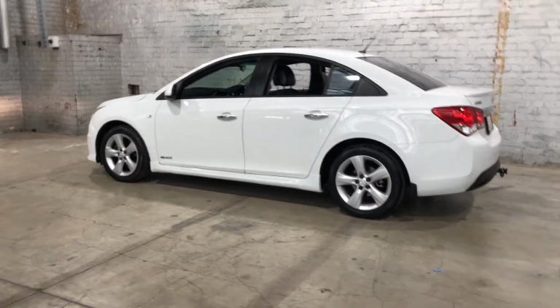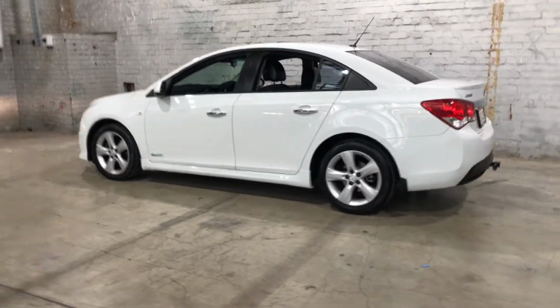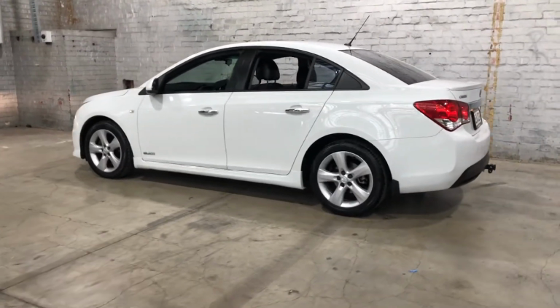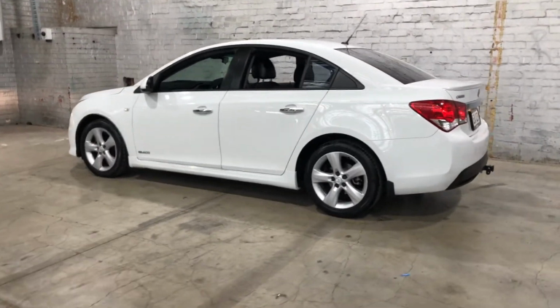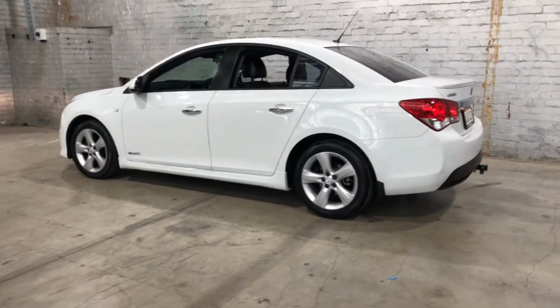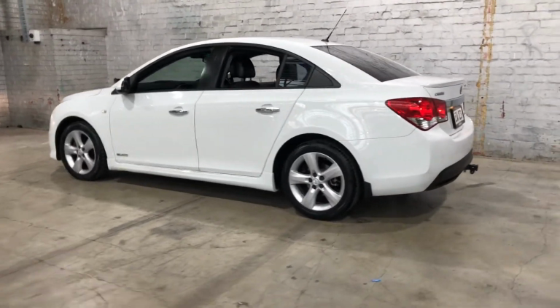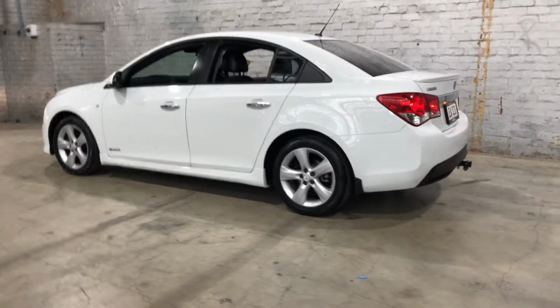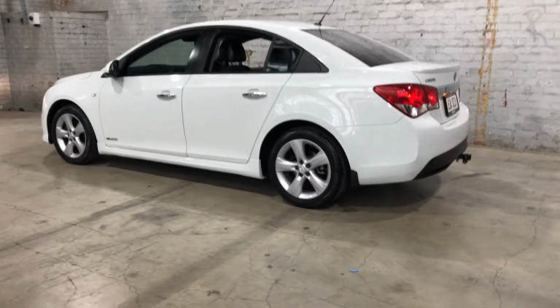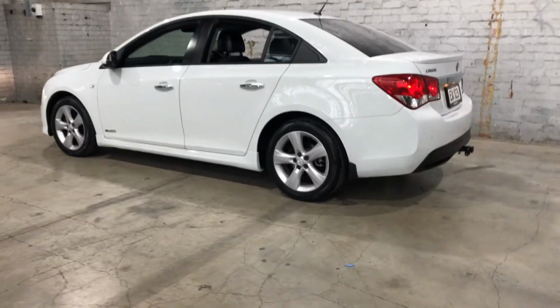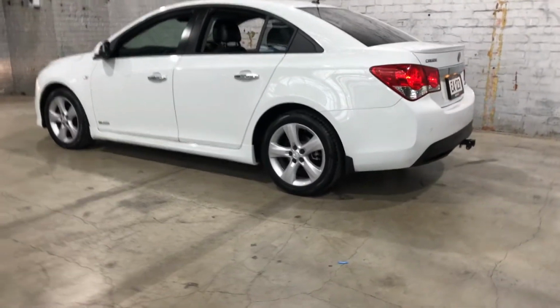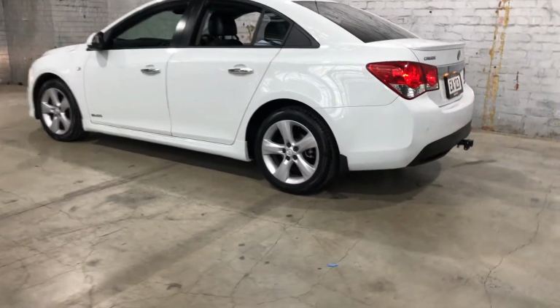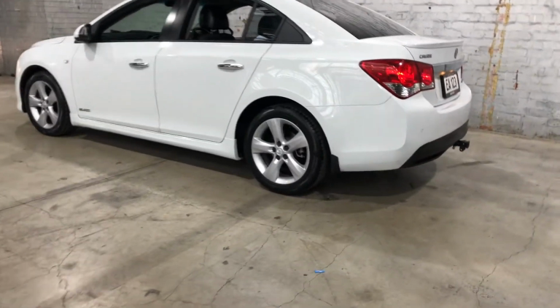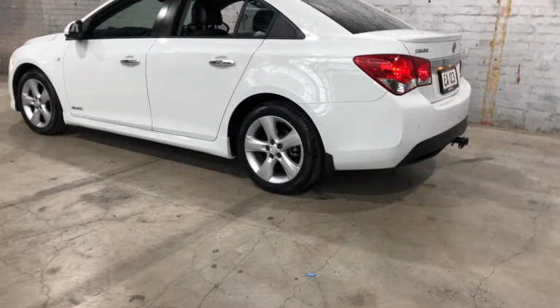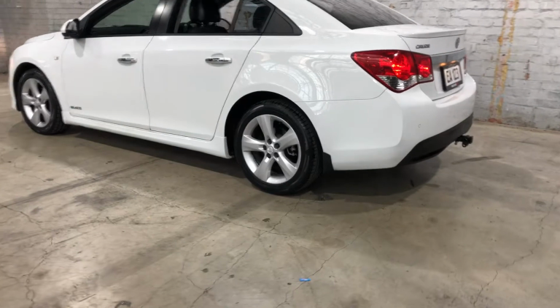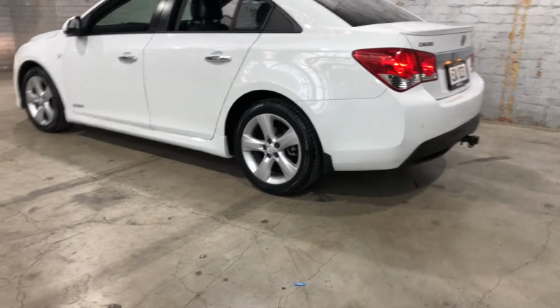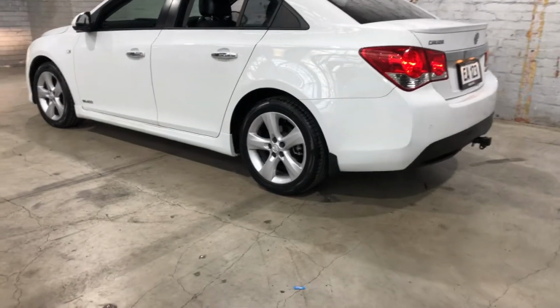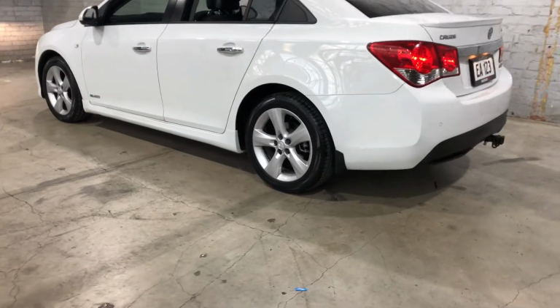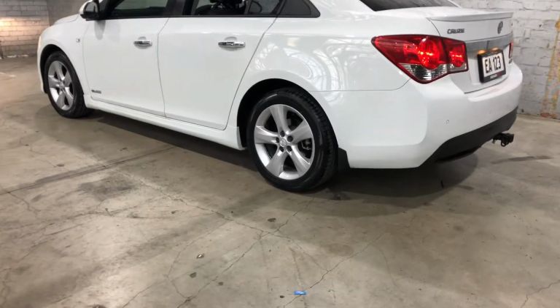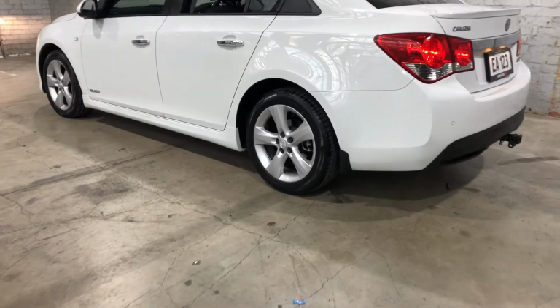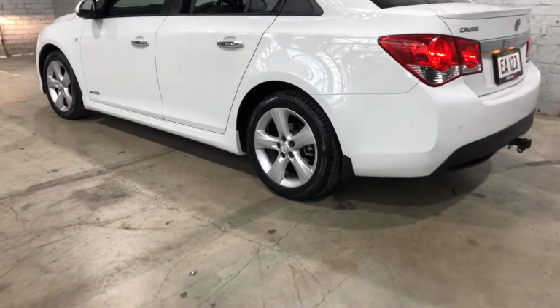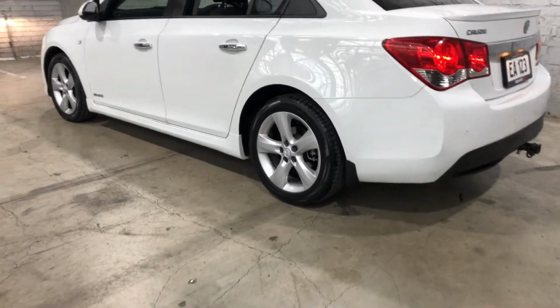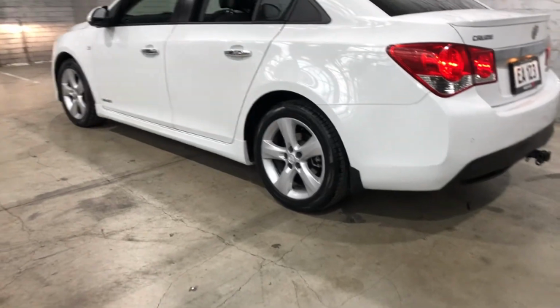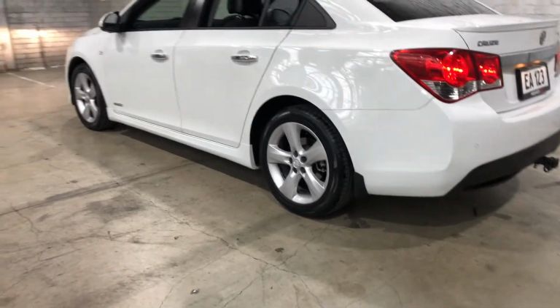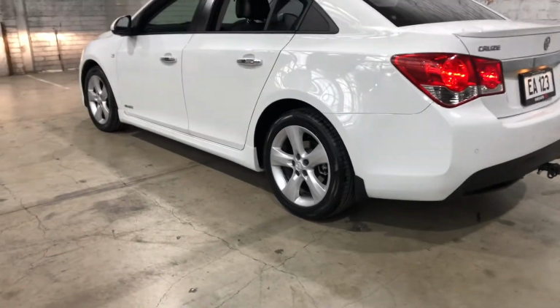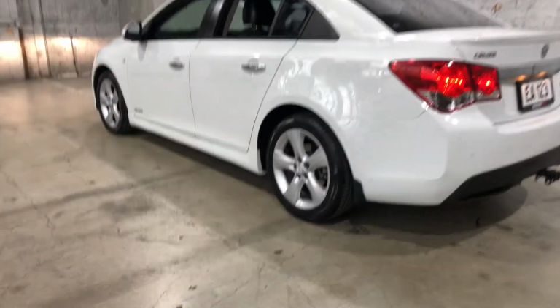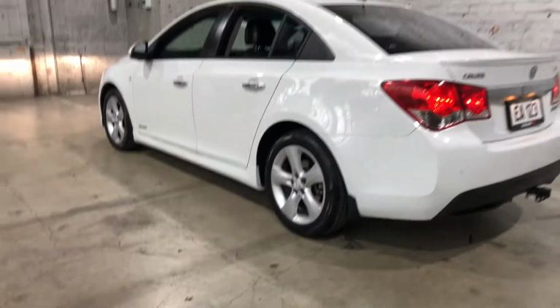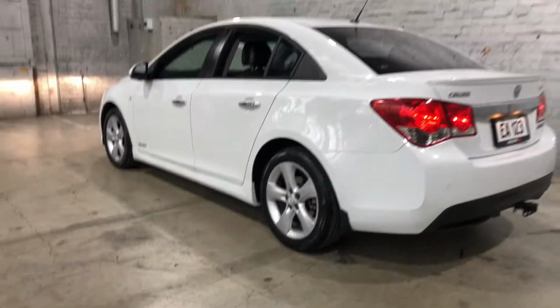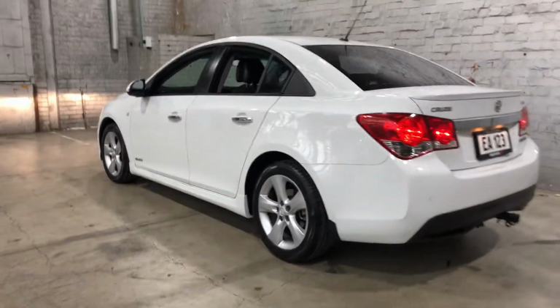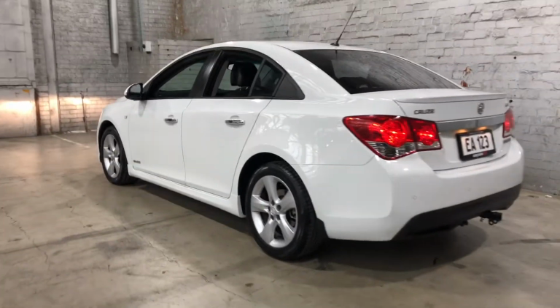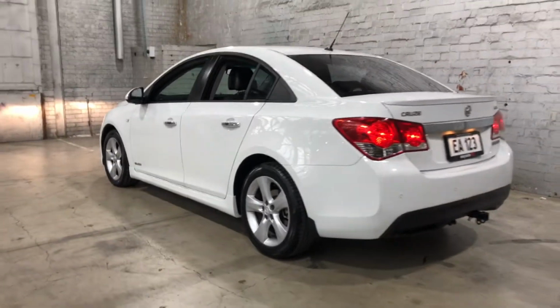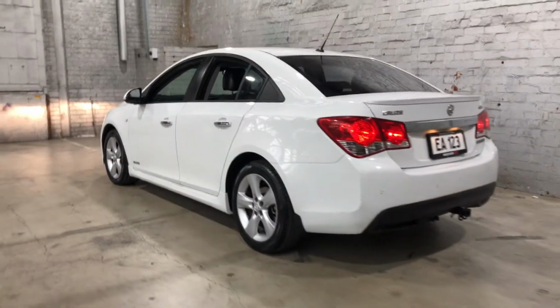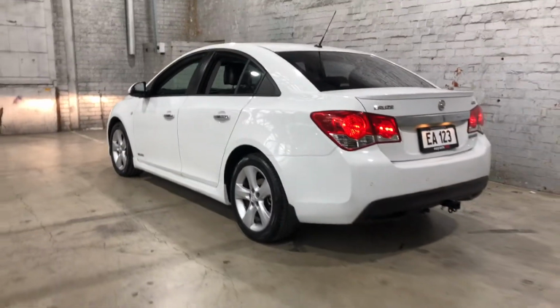As you can see, this car comes equipped with the original 10-inch alloy wheels with plenty of tread on all four tyres.